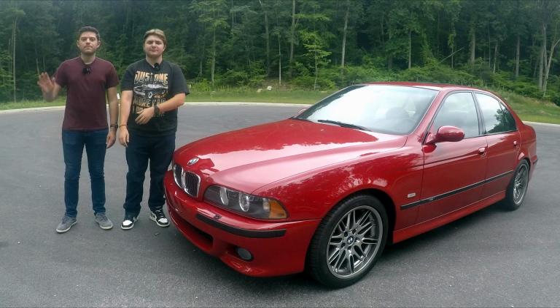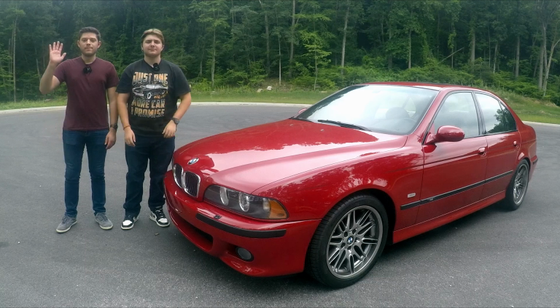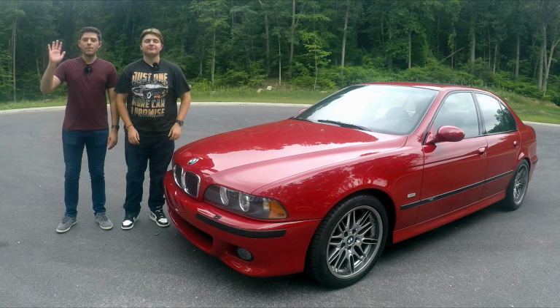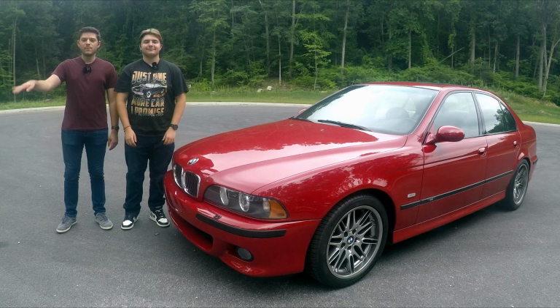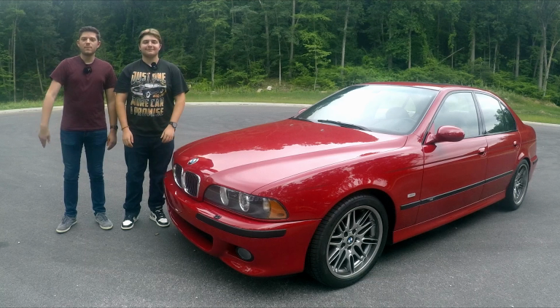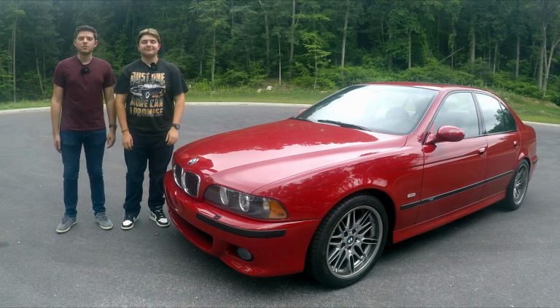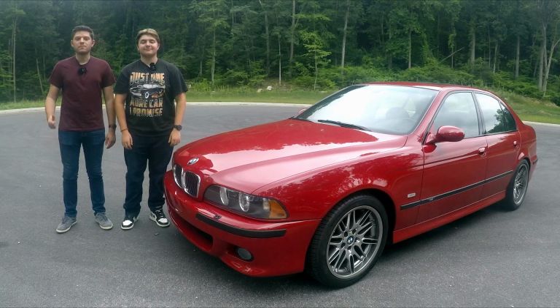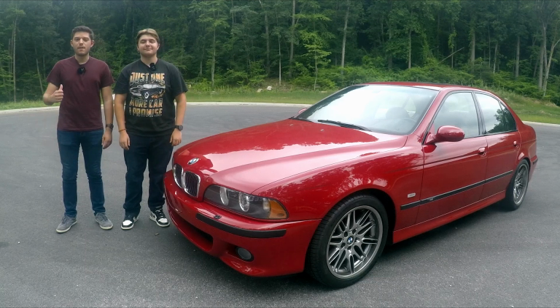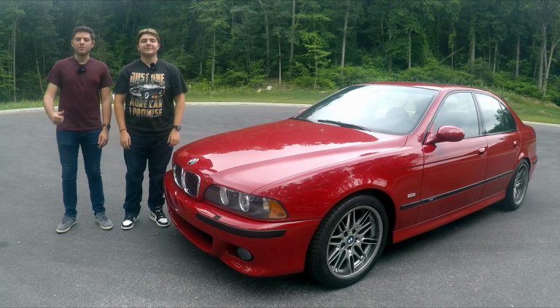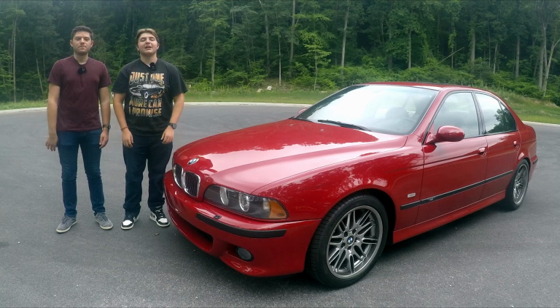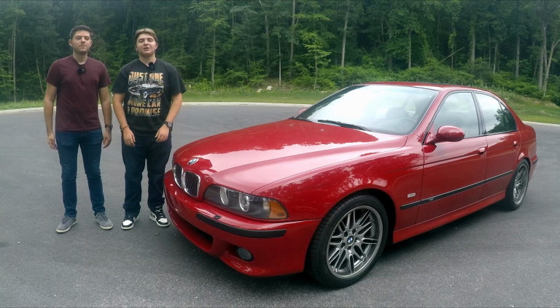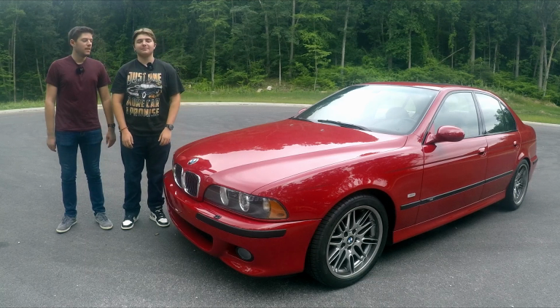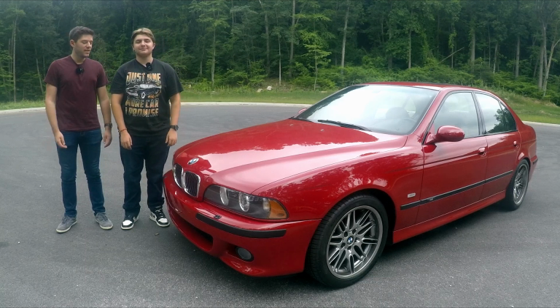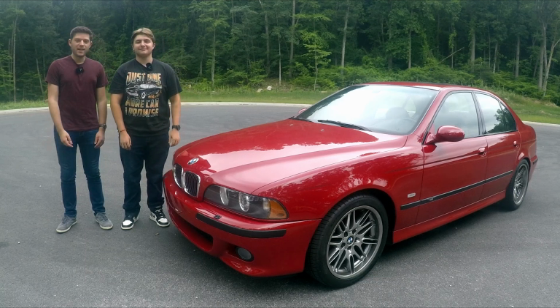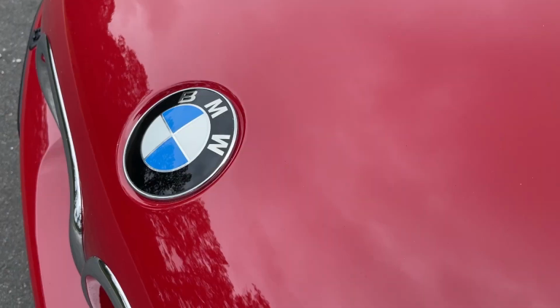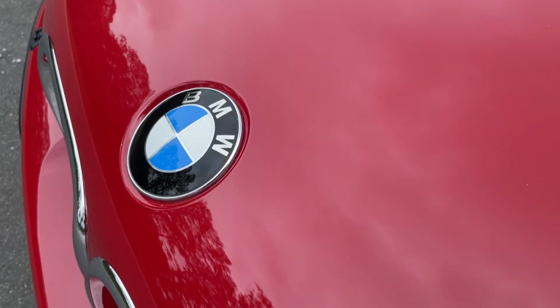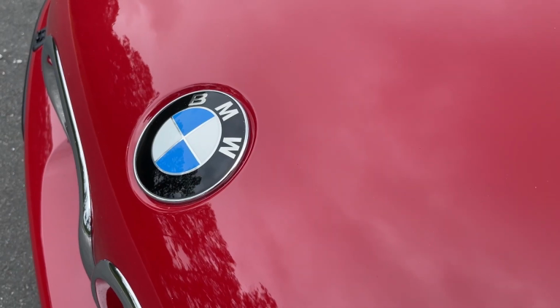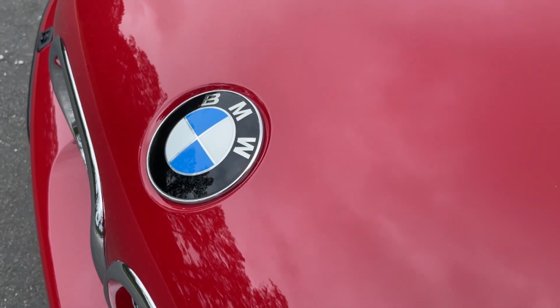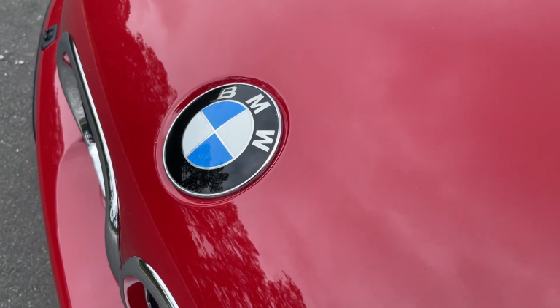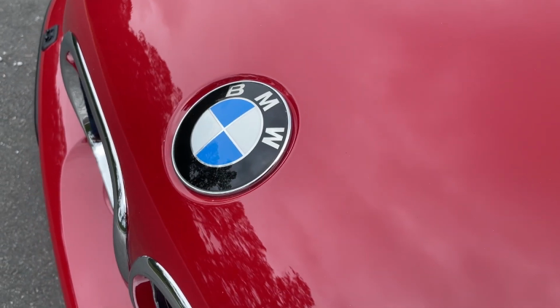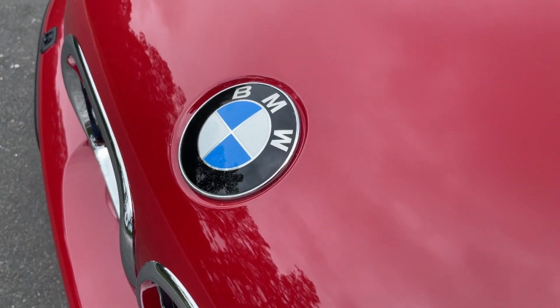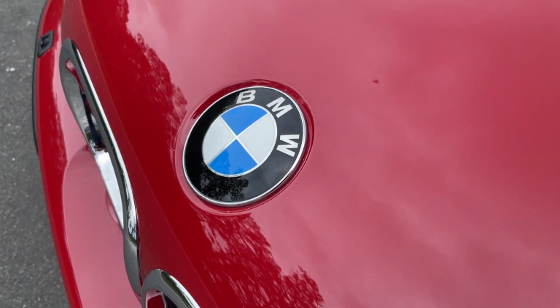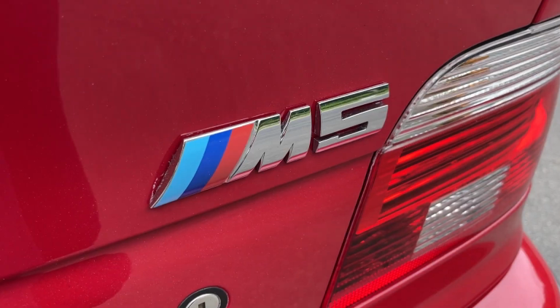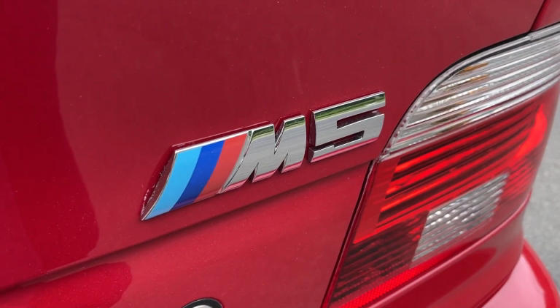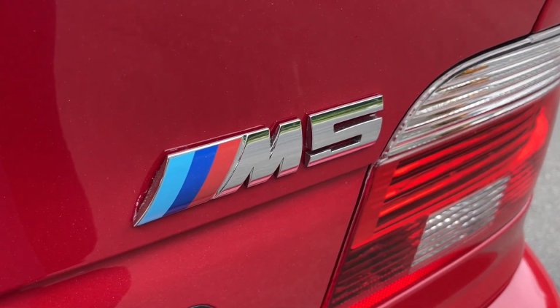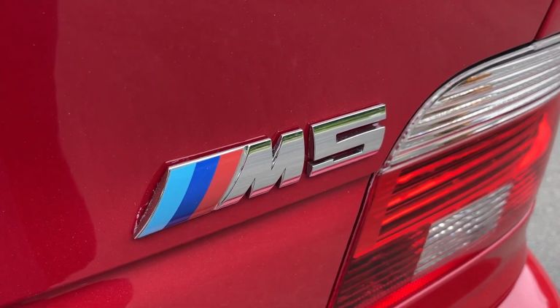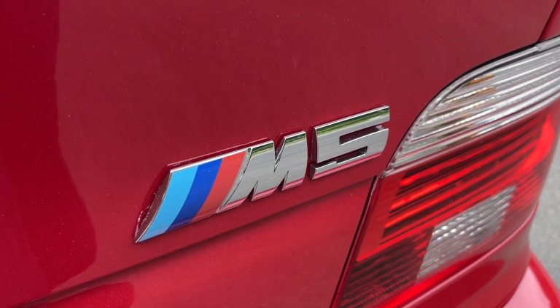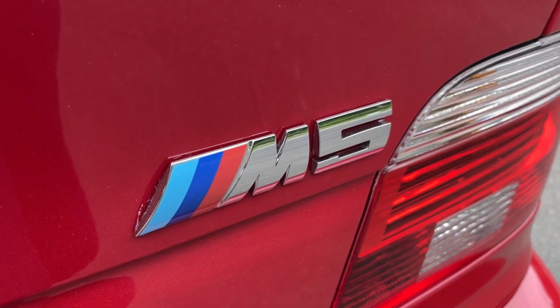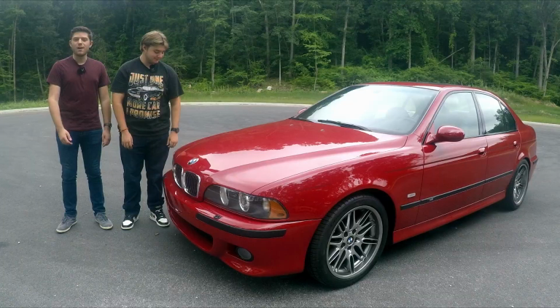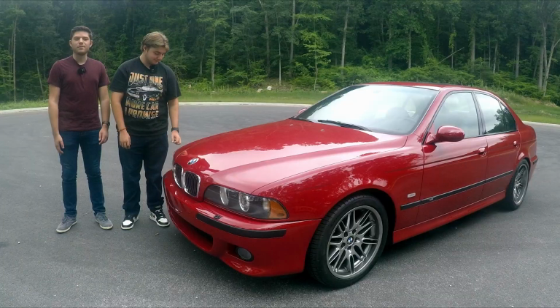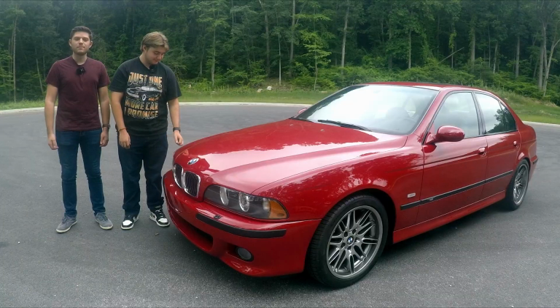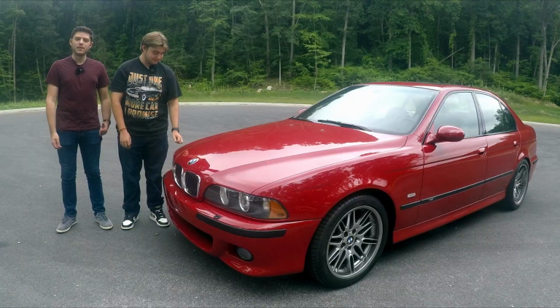Hi, welcome back to Manion Motion. I'm Evan, and I'm Dom. Today we're going to take this E39 BMW M5 to Cars and Coffee. Let's go.